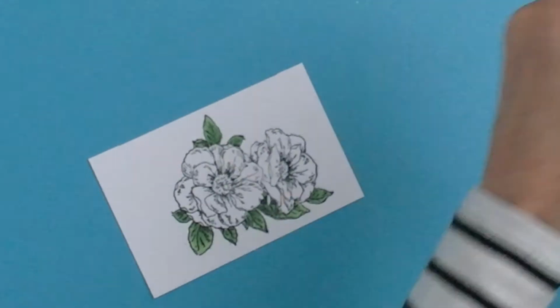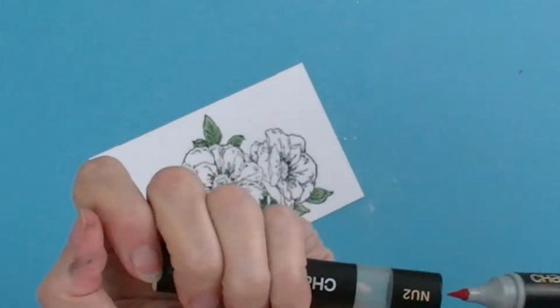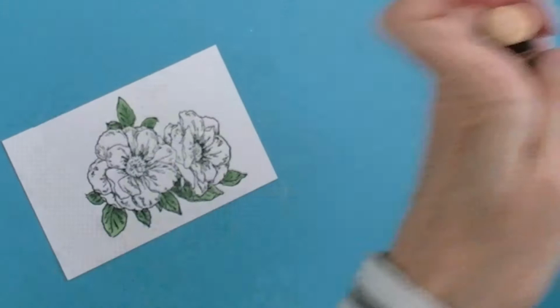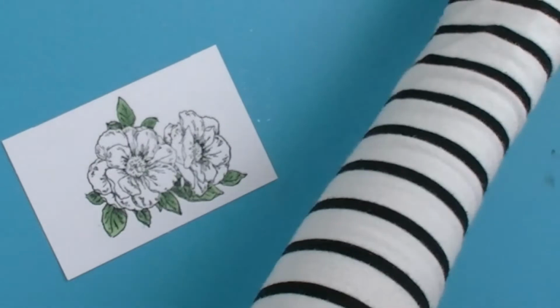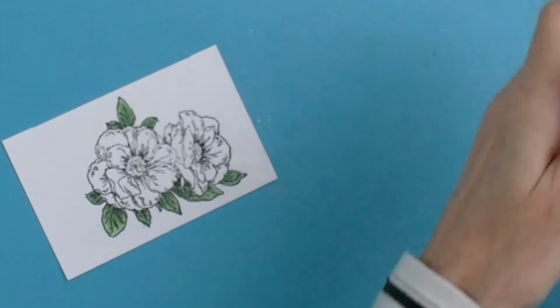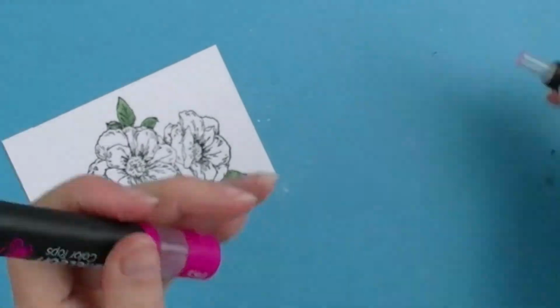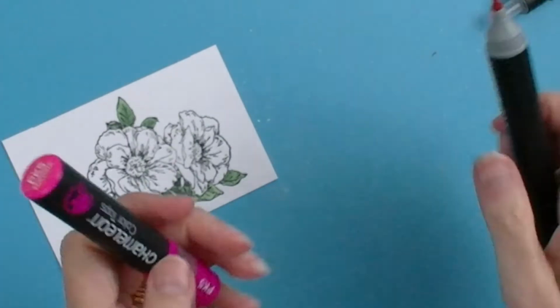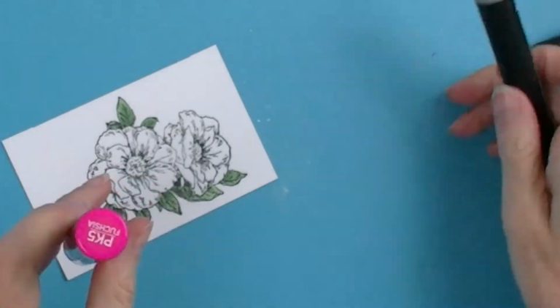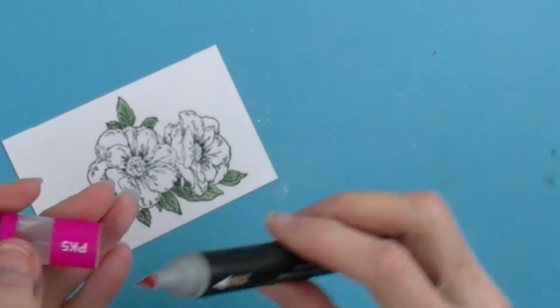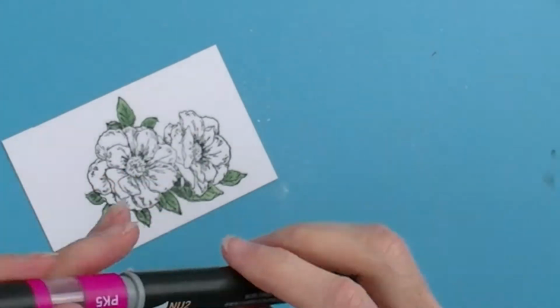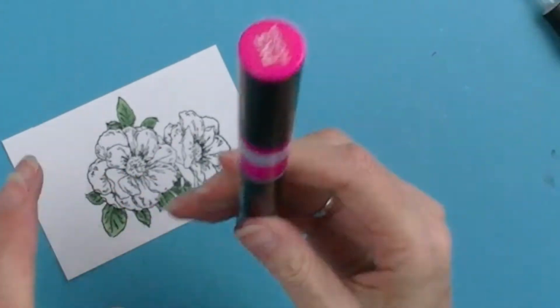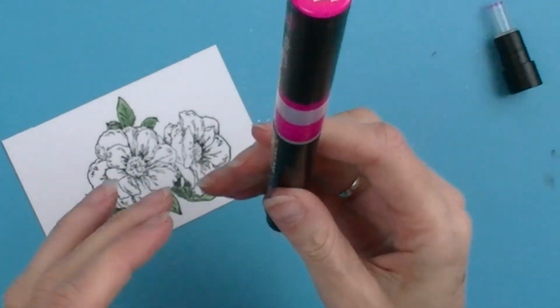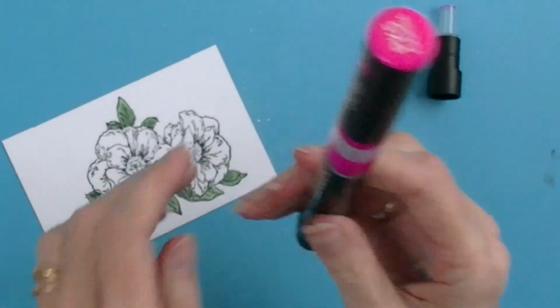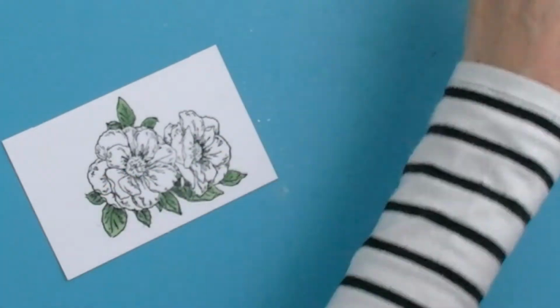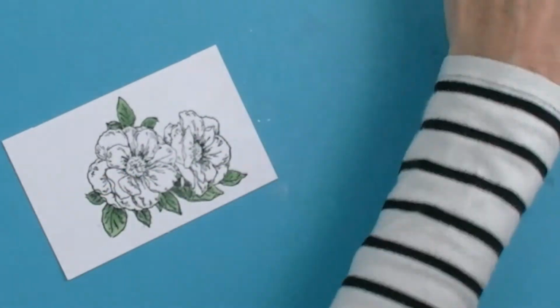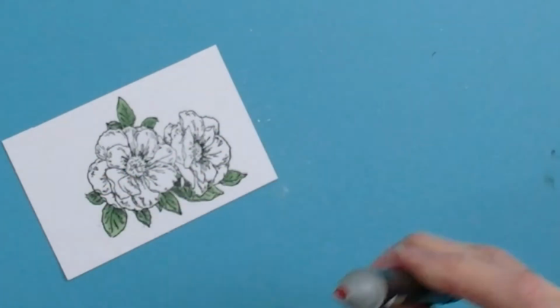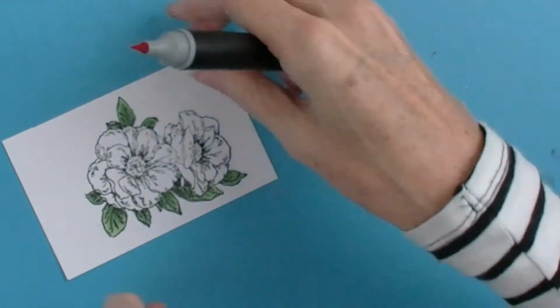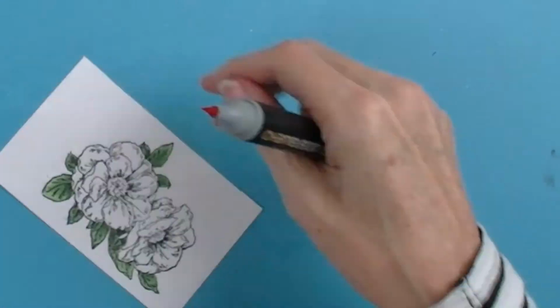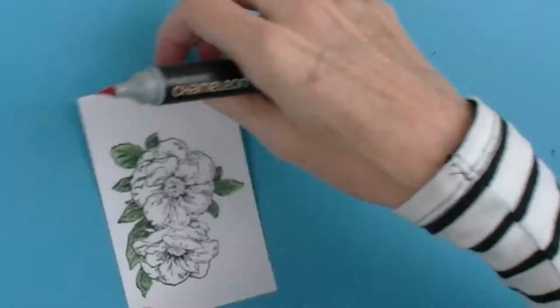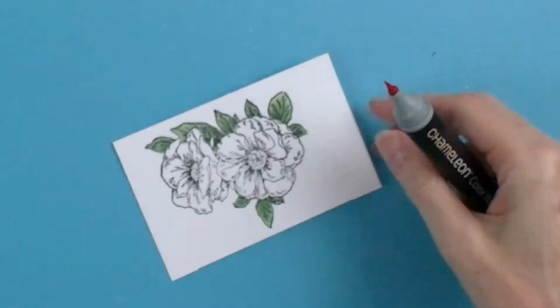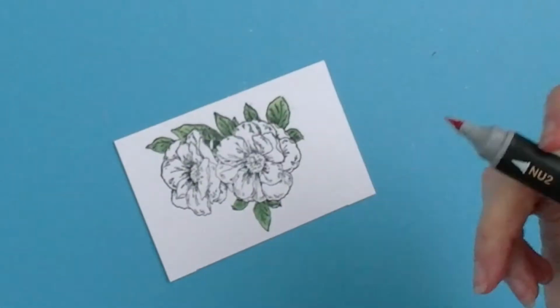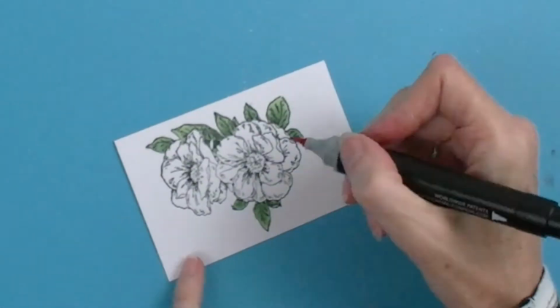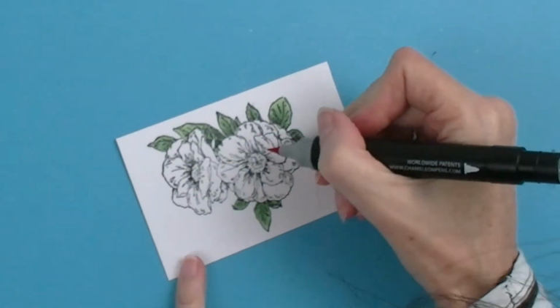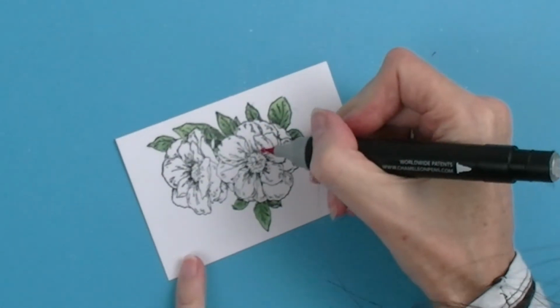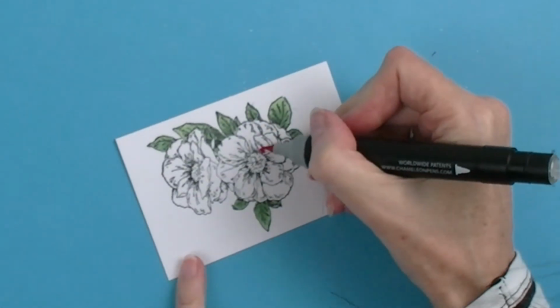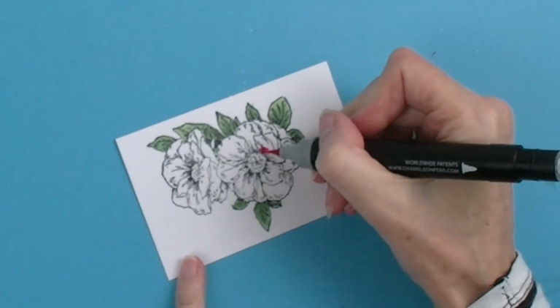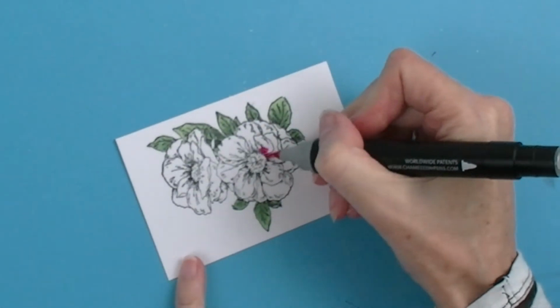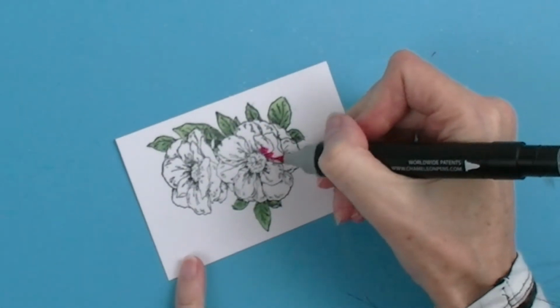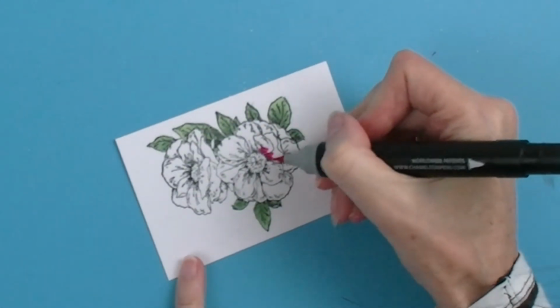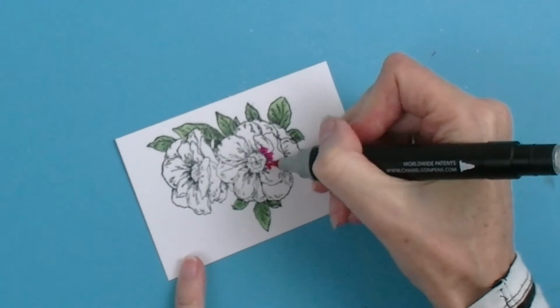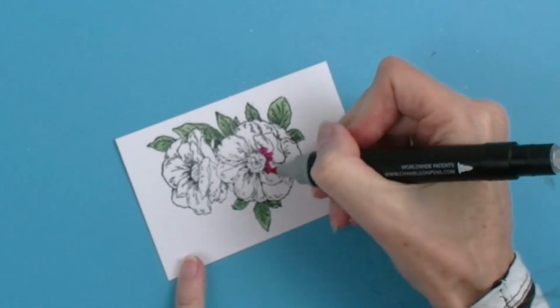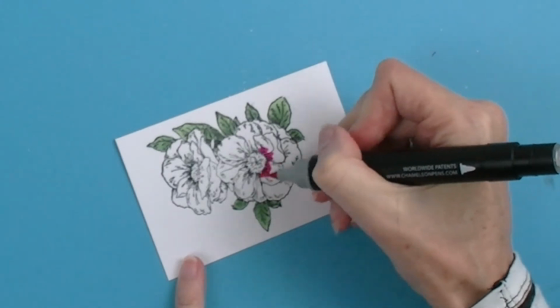And now I'm going to be using my light peach and fuchsia pink colour top to colour the flowers.